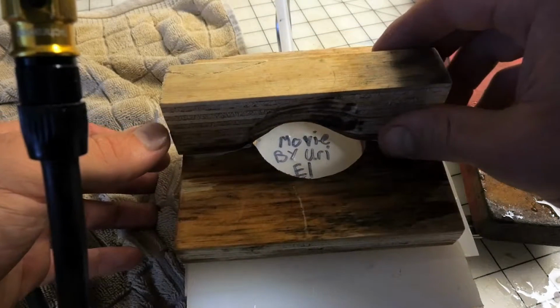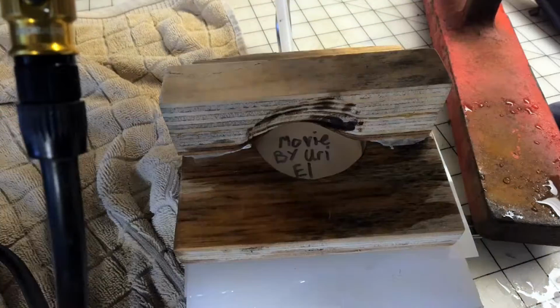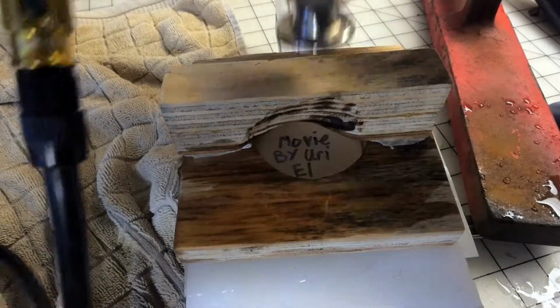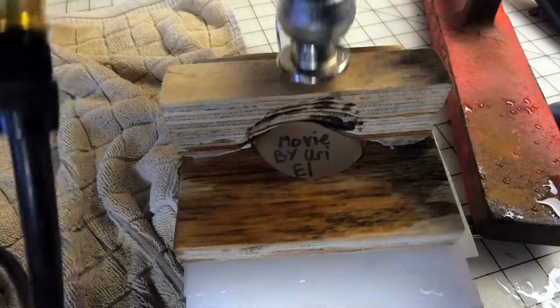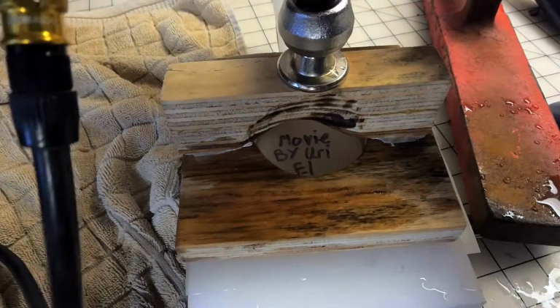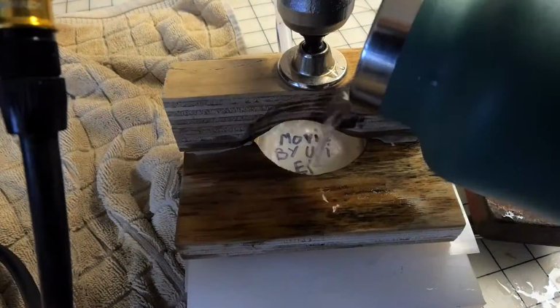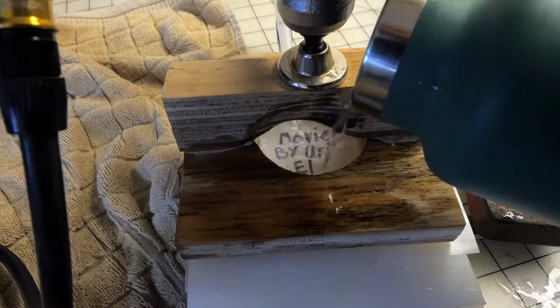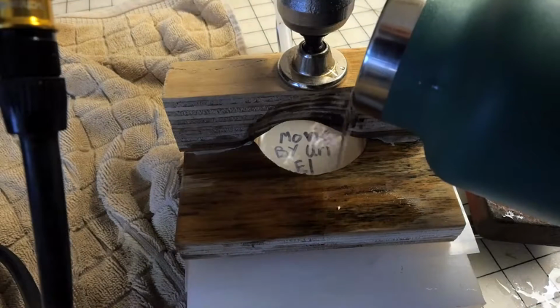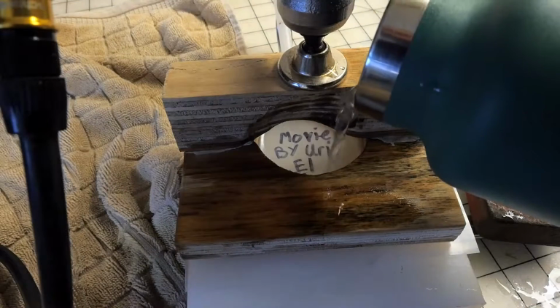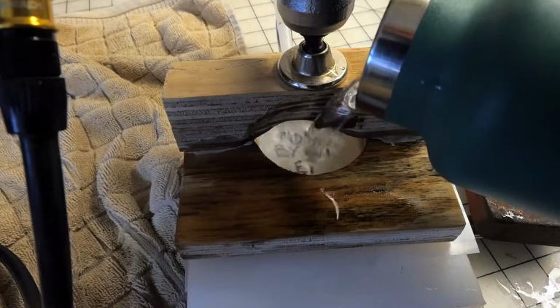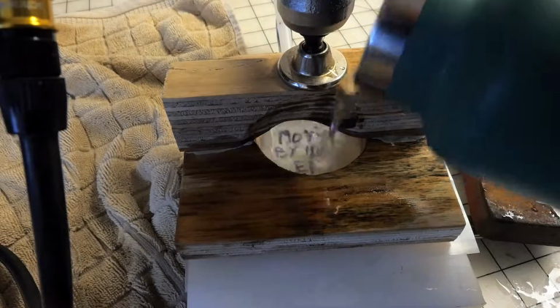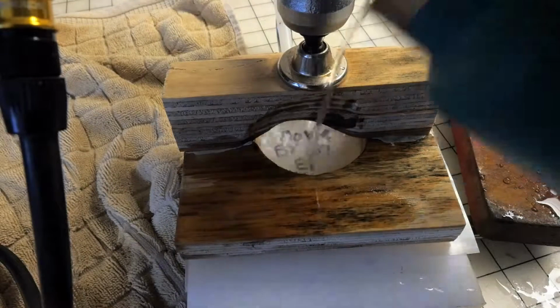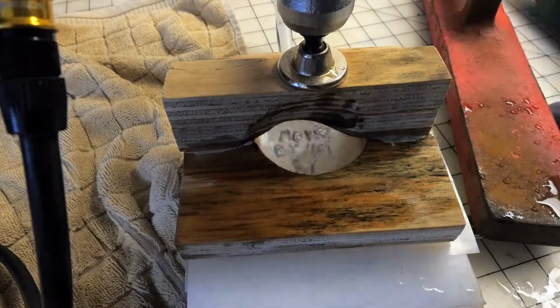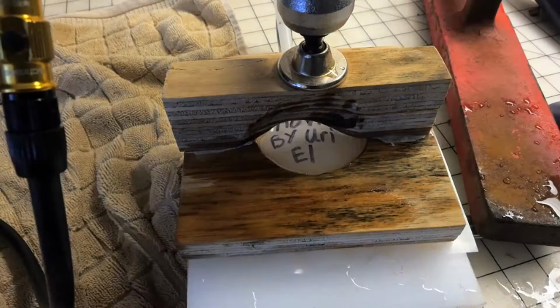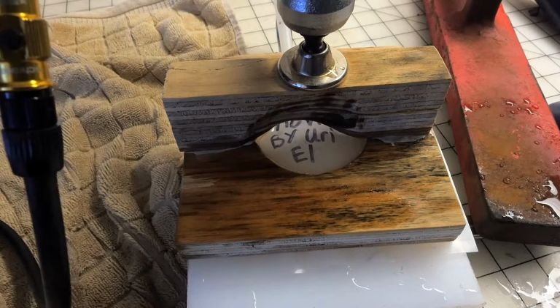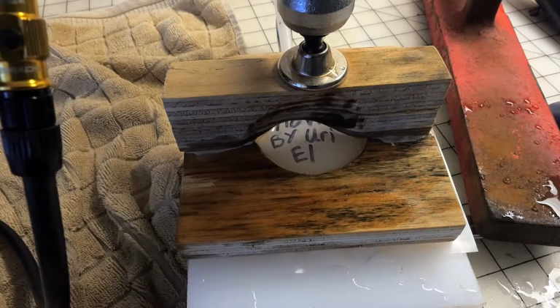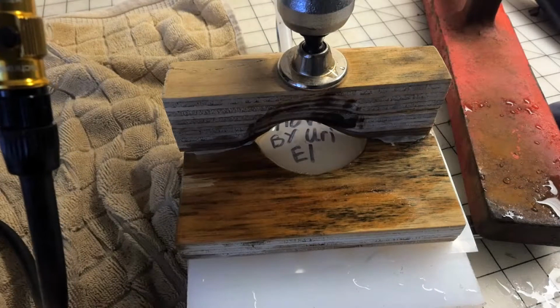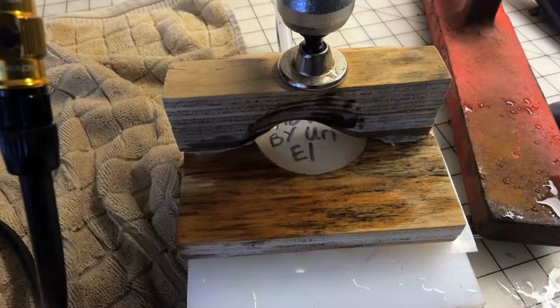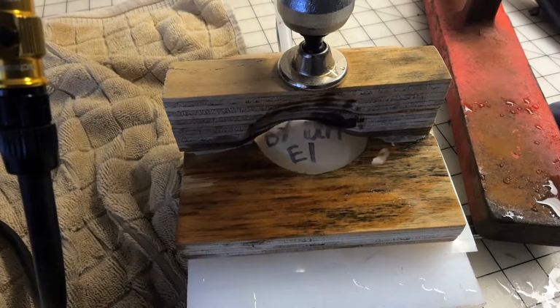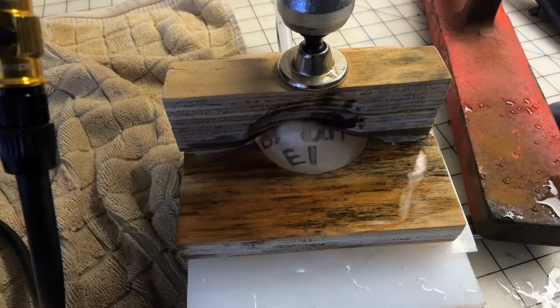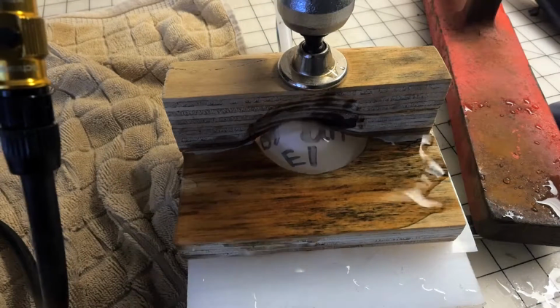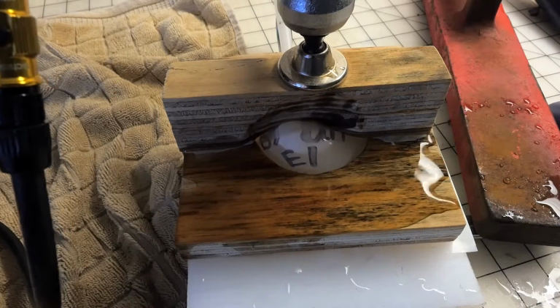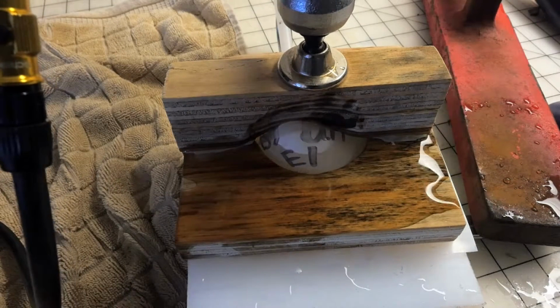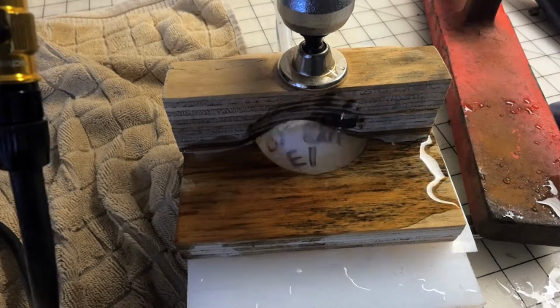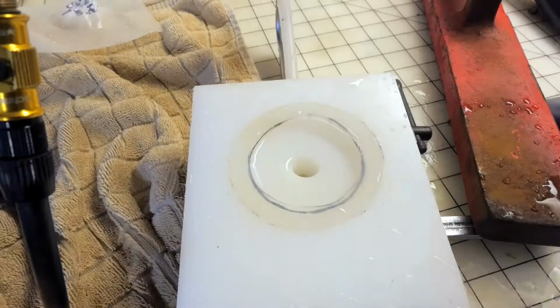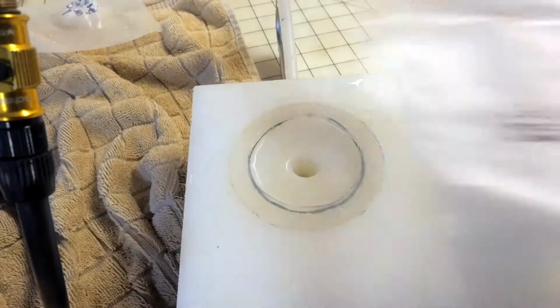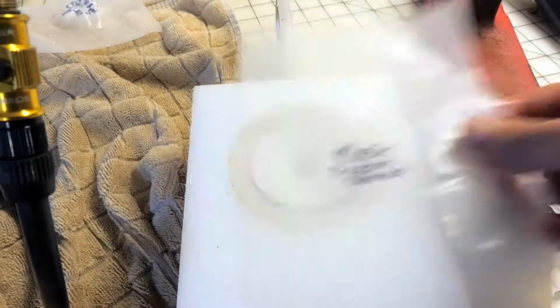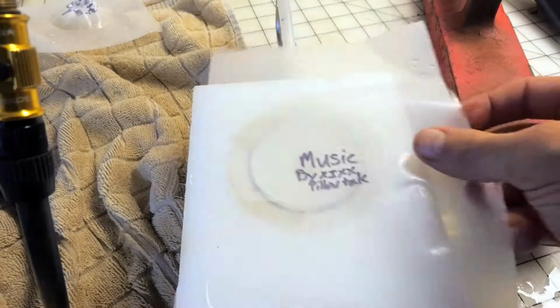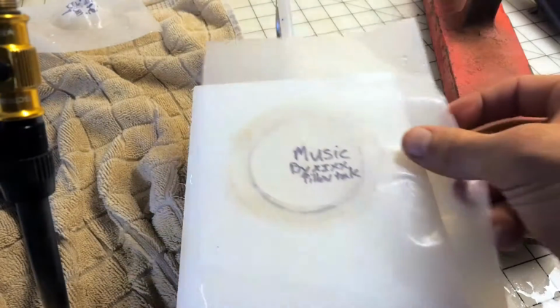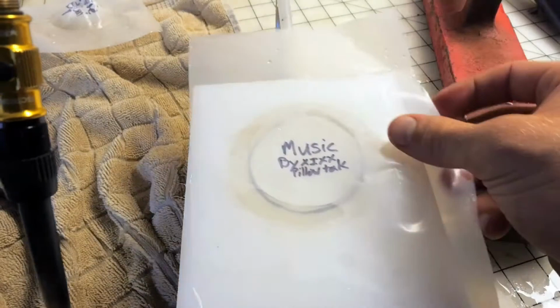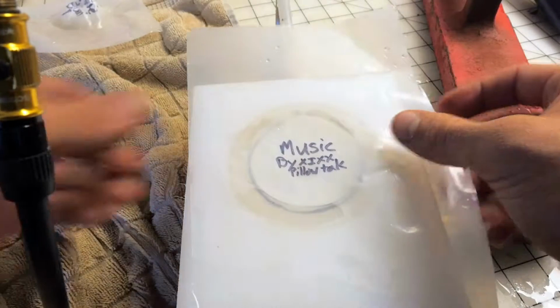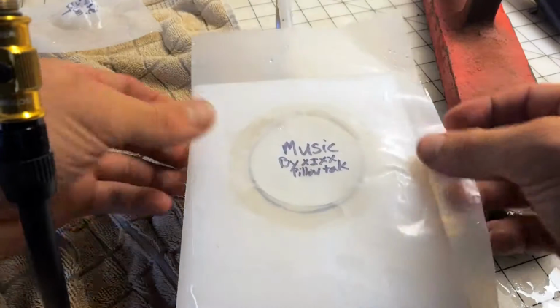You can see it right there. Now I can see it.